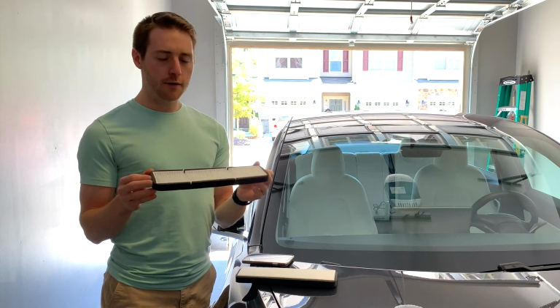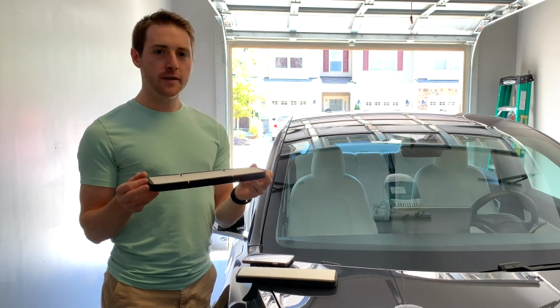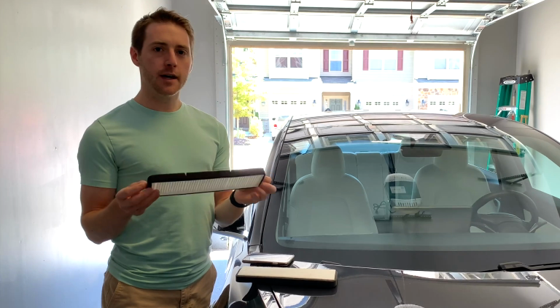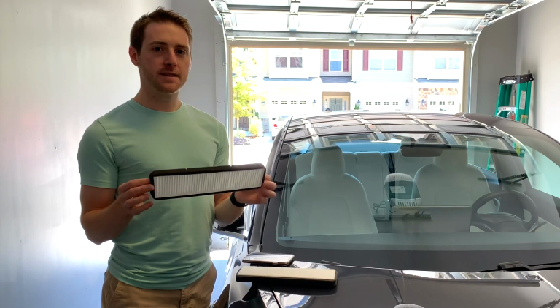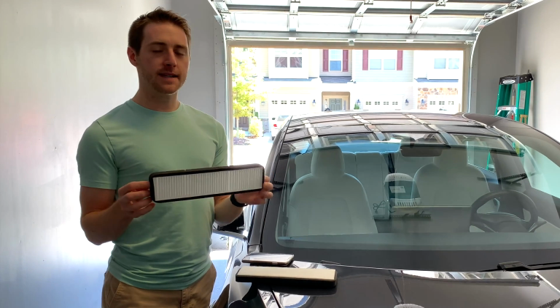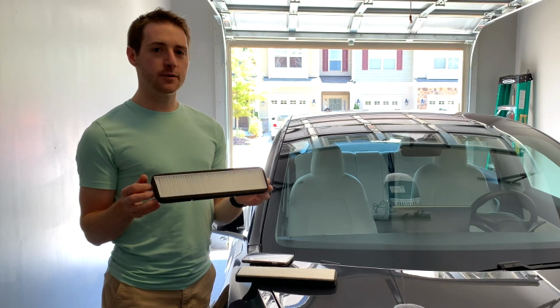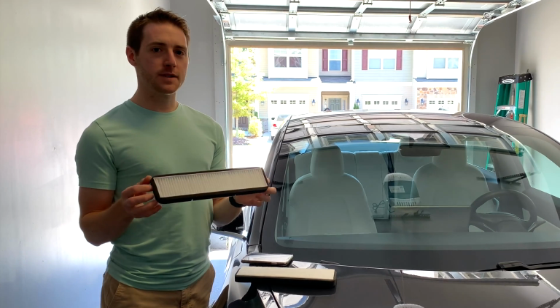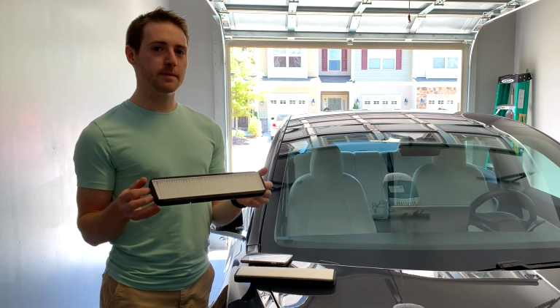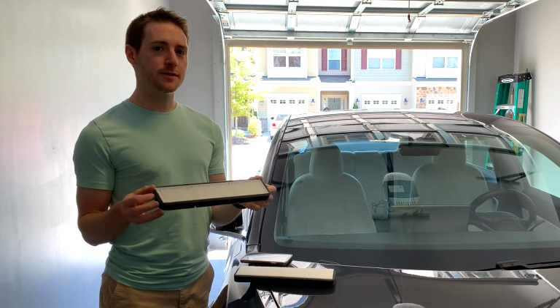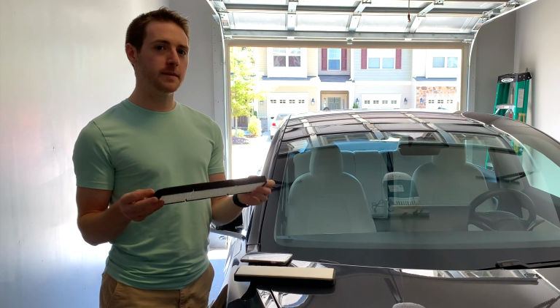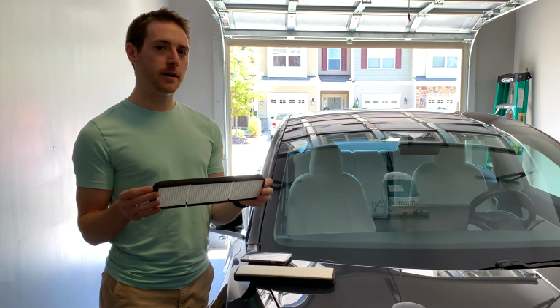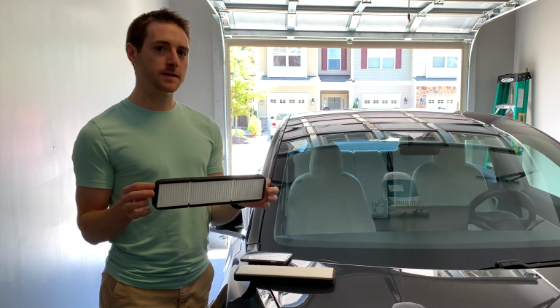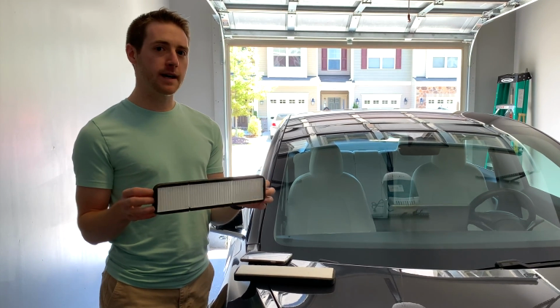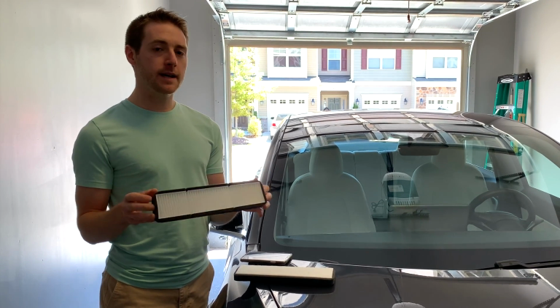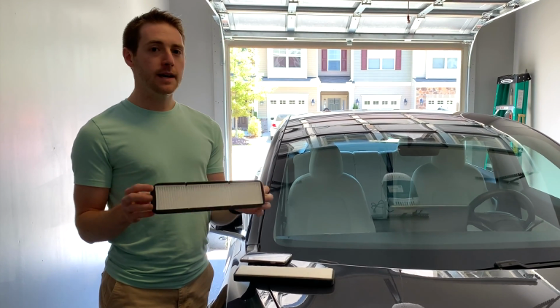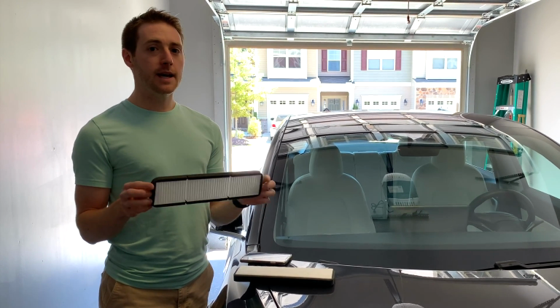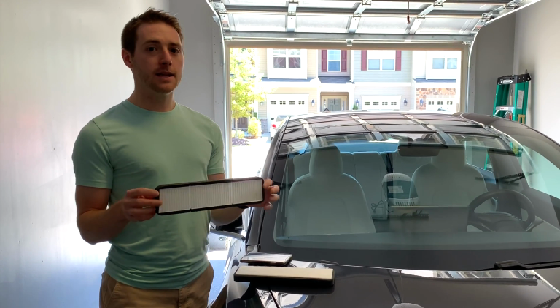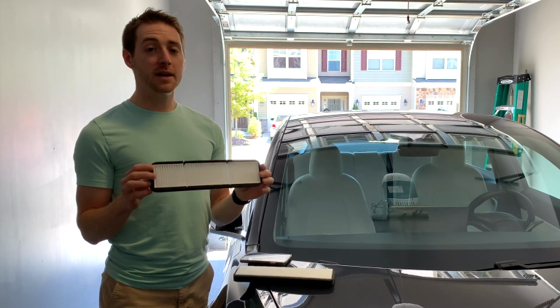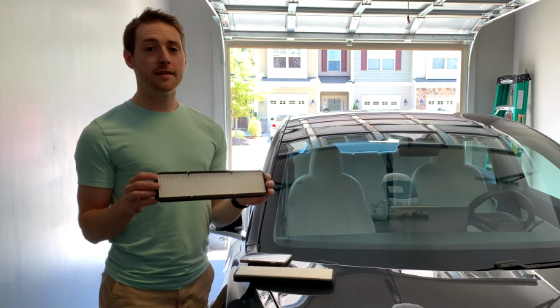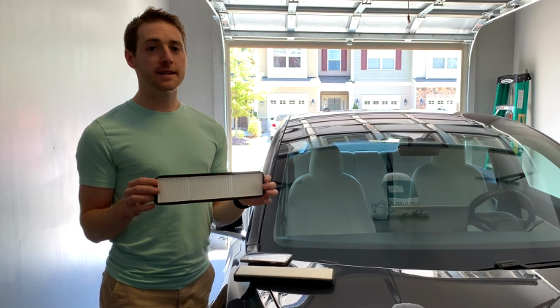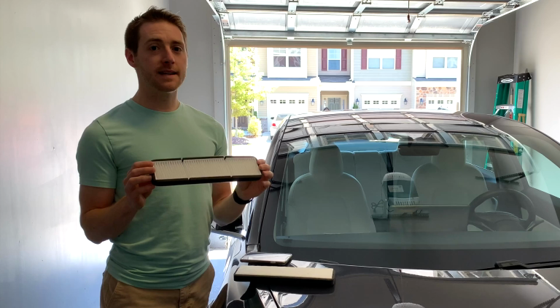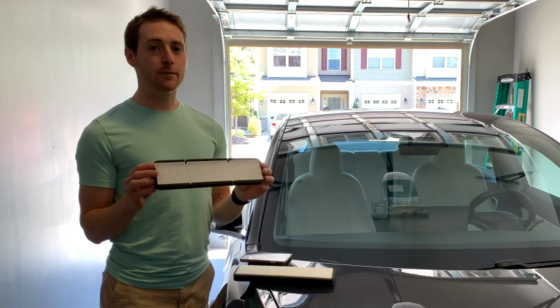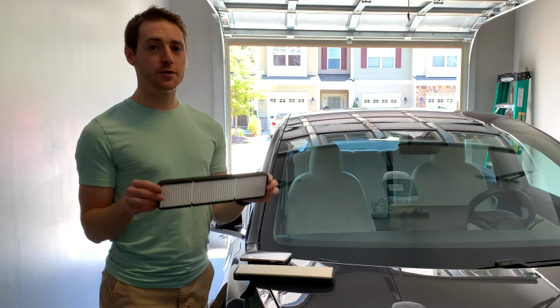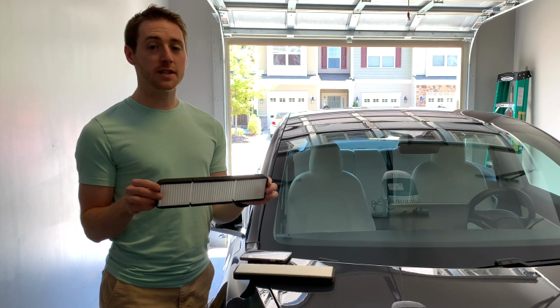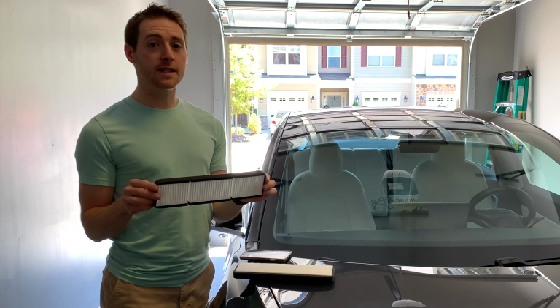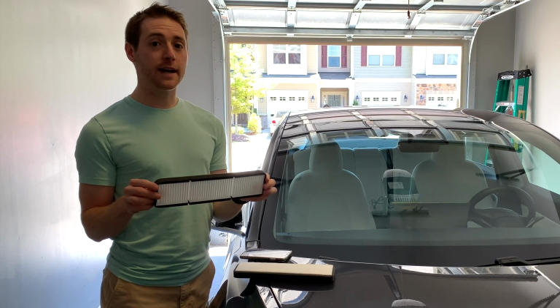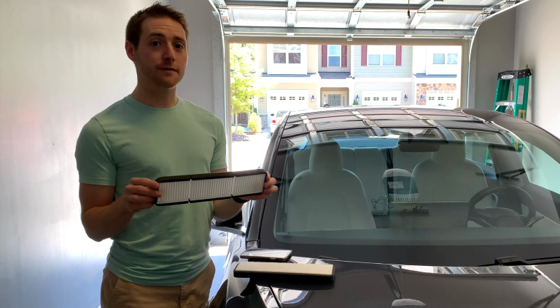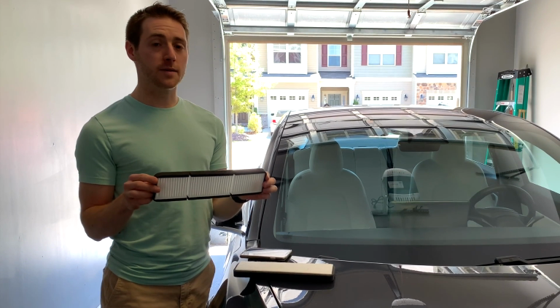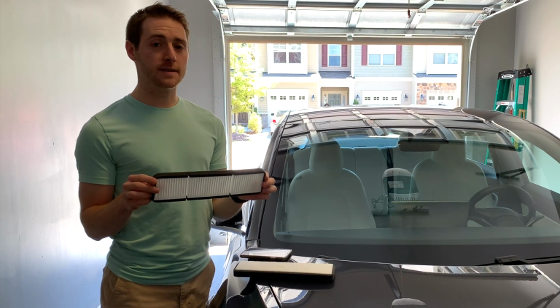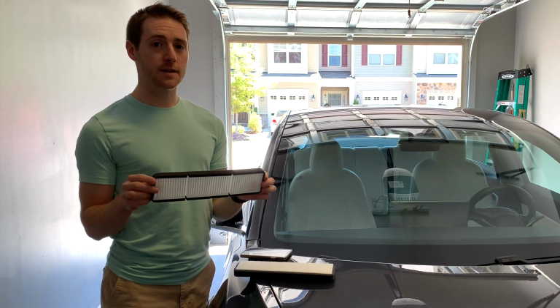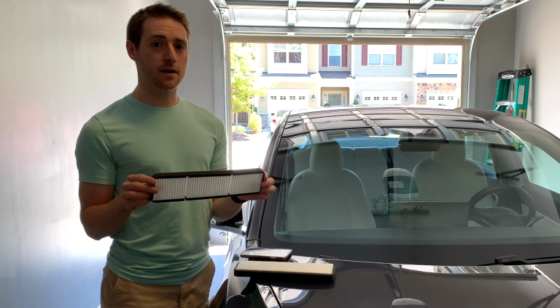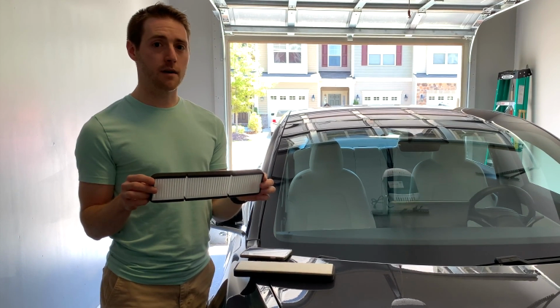Hopefully it helps to distinguish the smells from outside, and the big thing is not restricting the airflow inside the car.